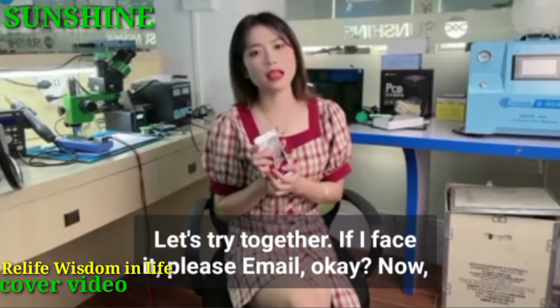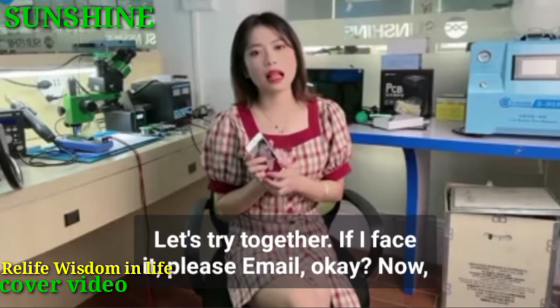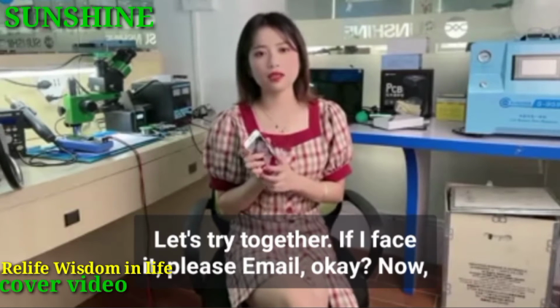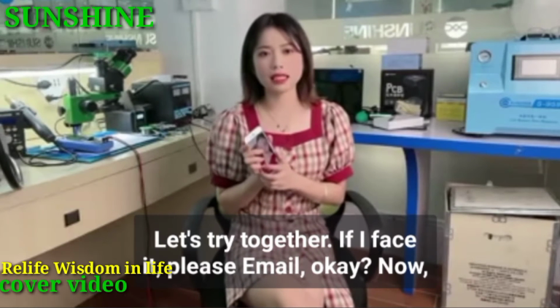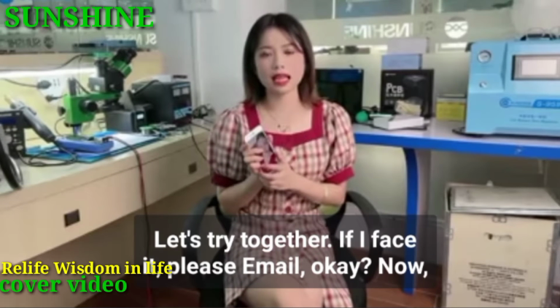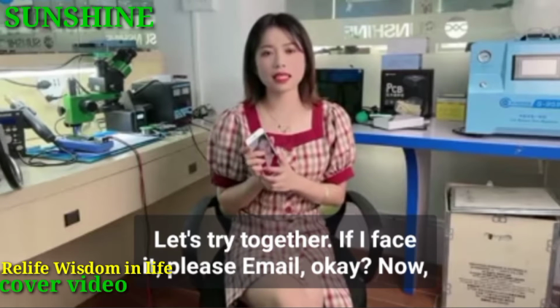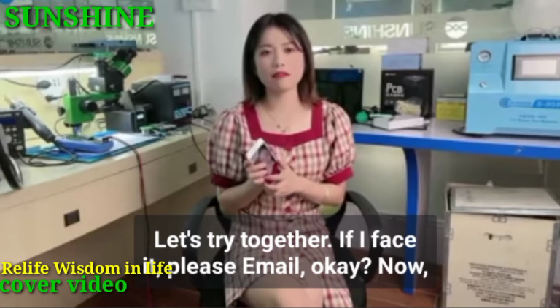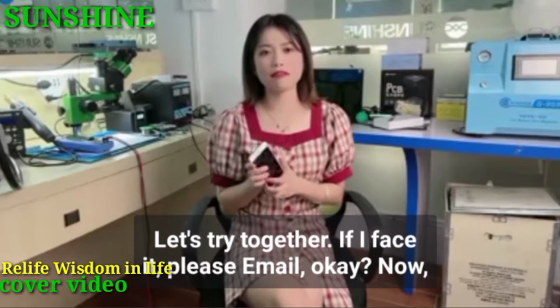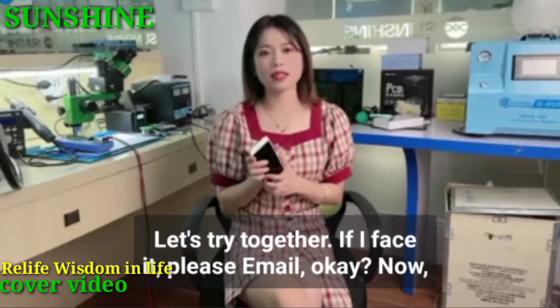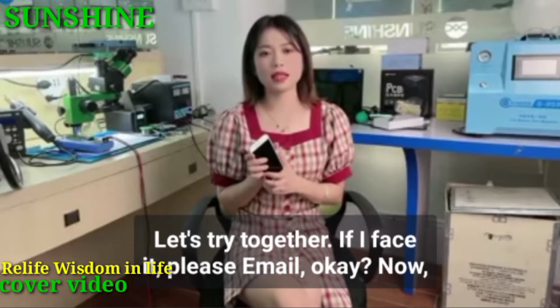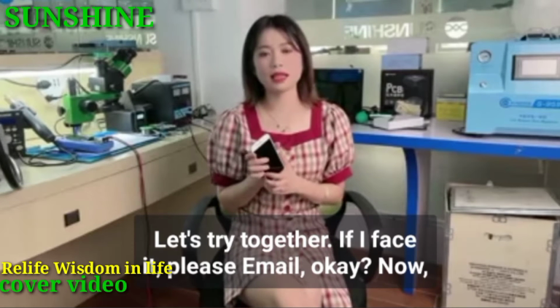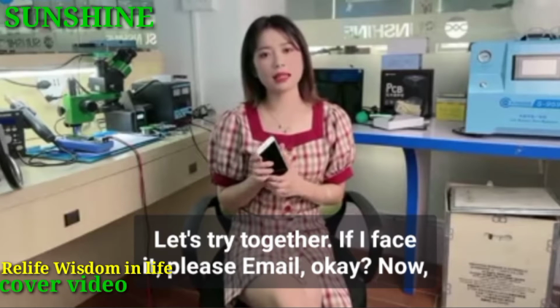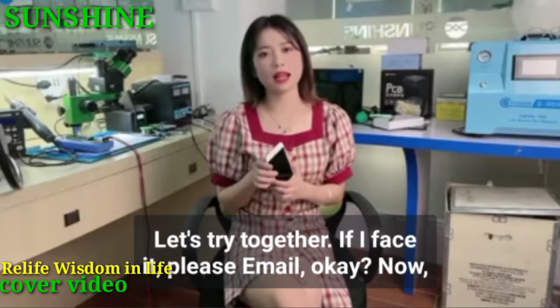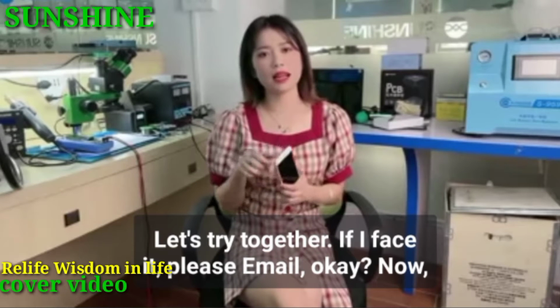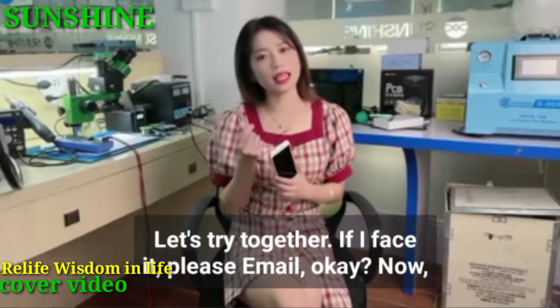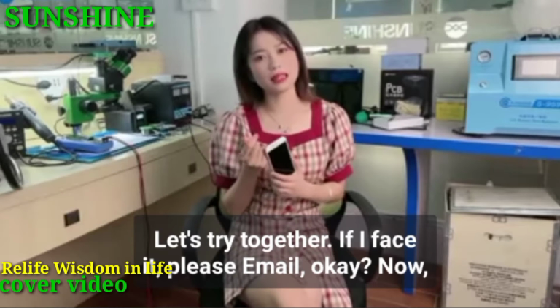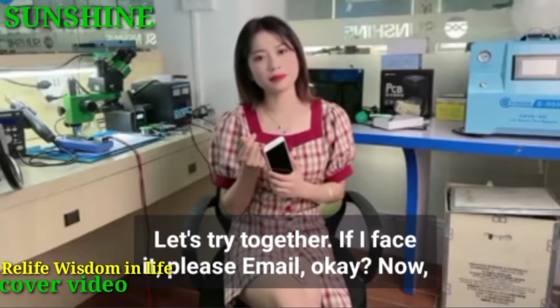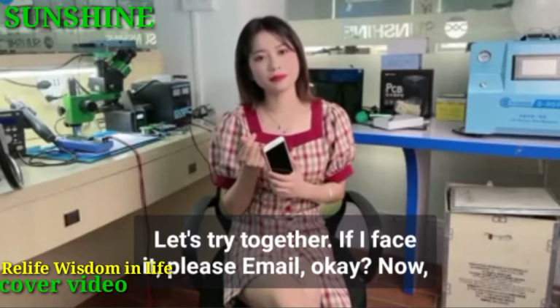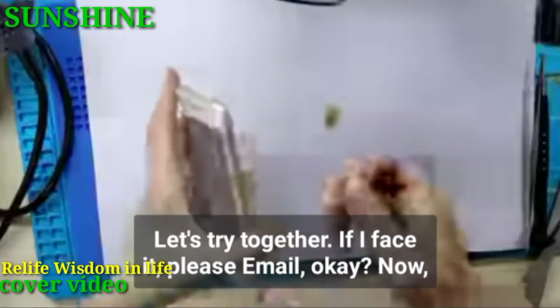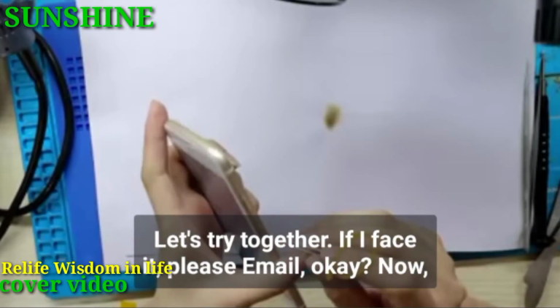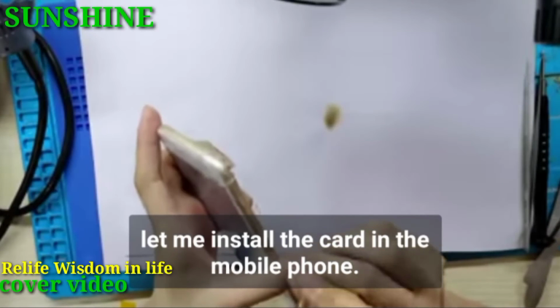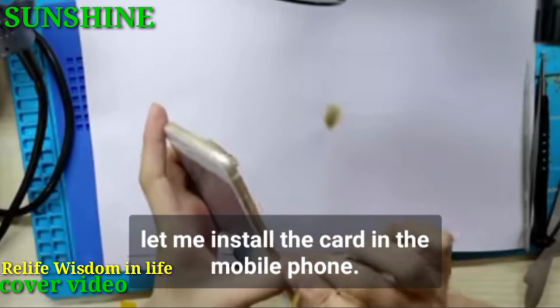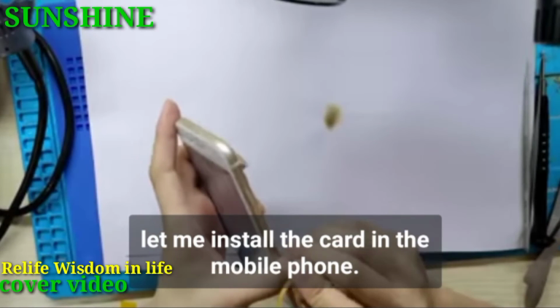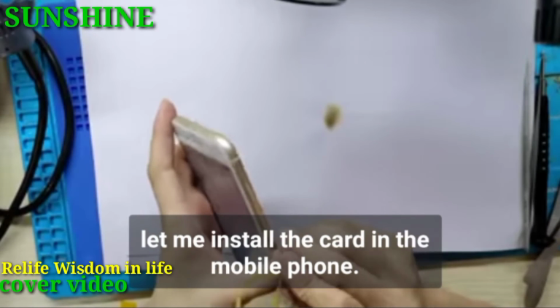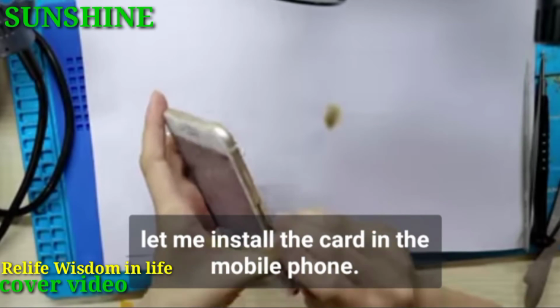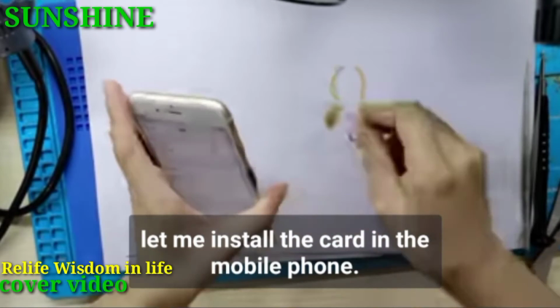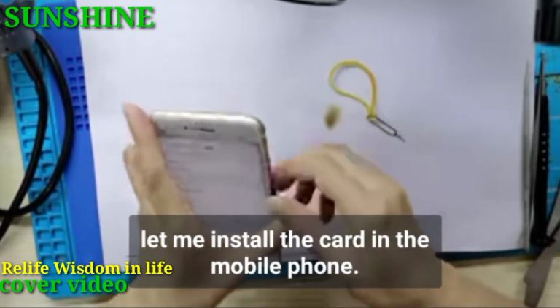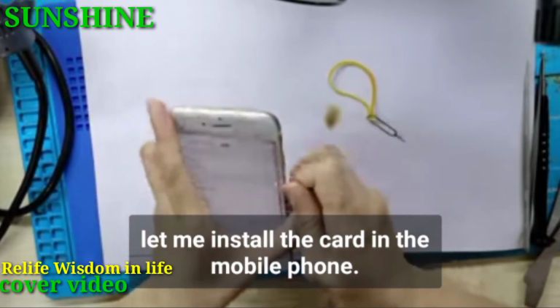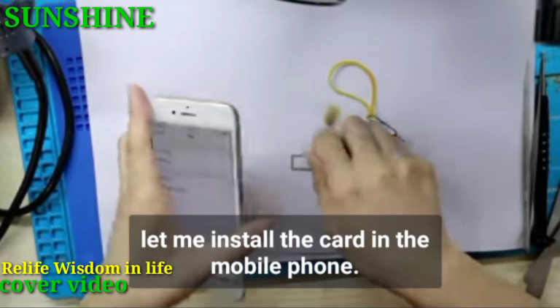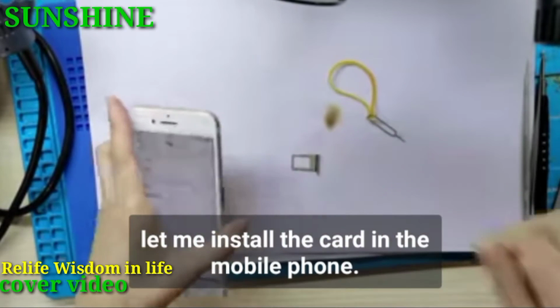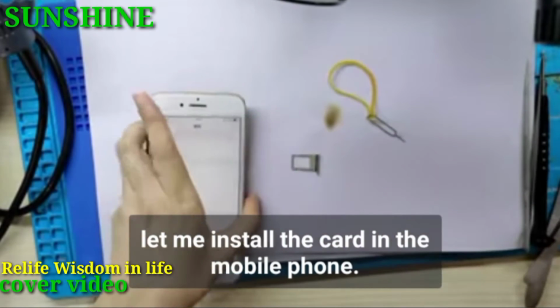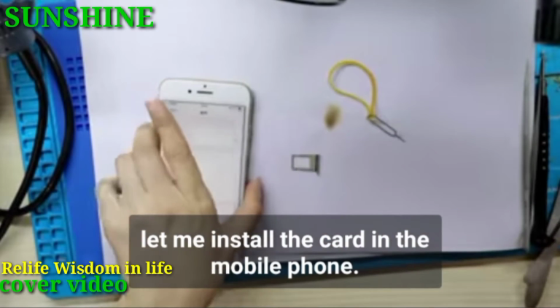Let's try together. If I fix it, please give me a like. Now let me install the SIM card in the mobile phone.